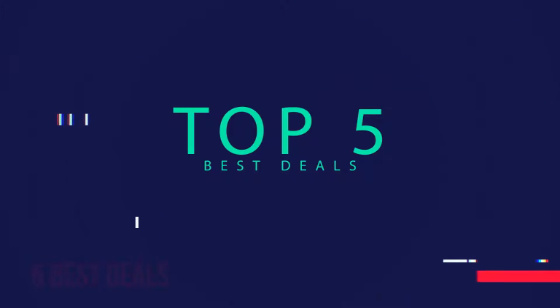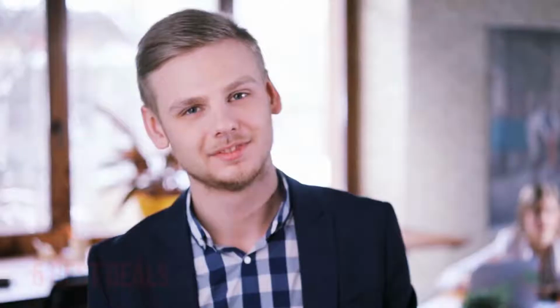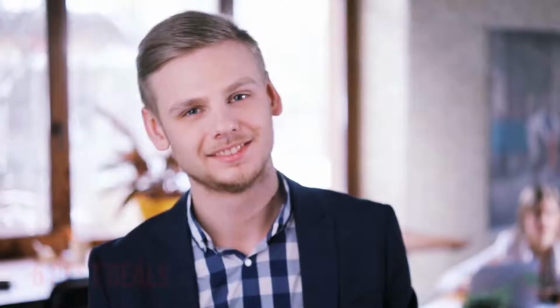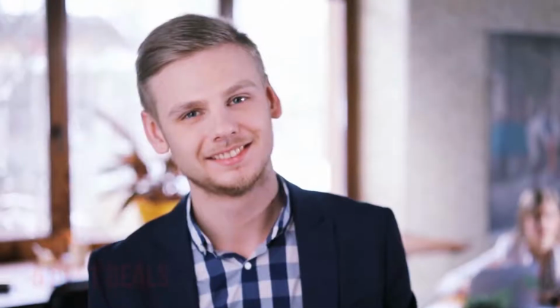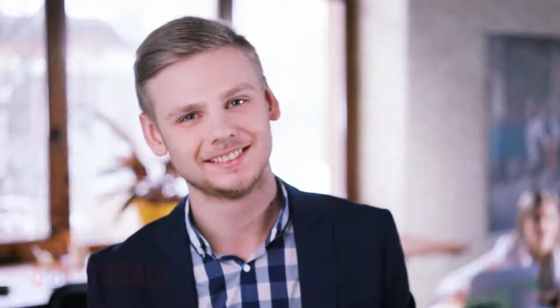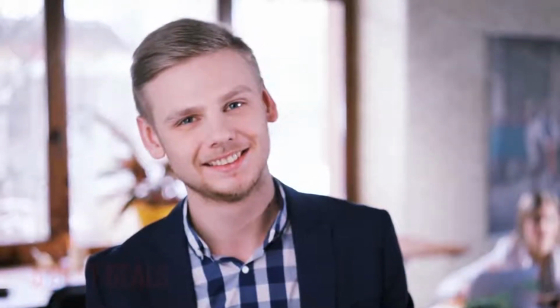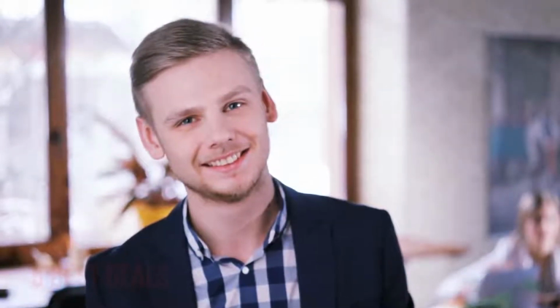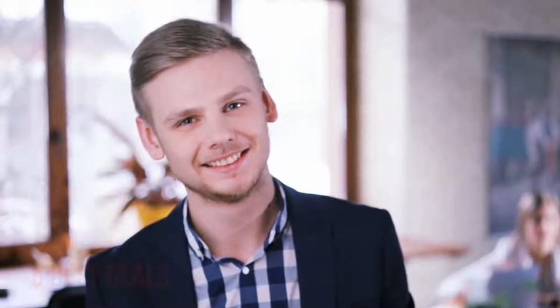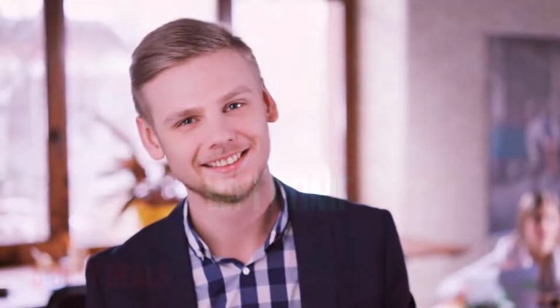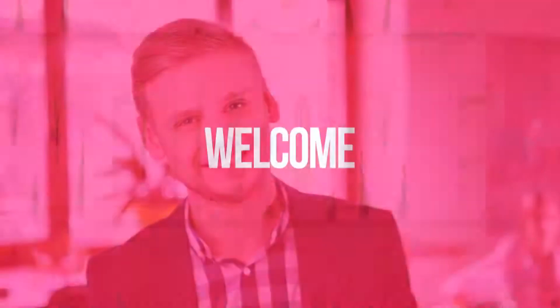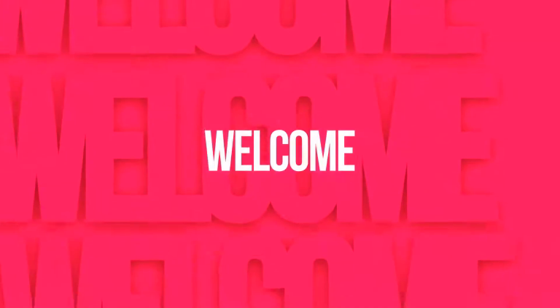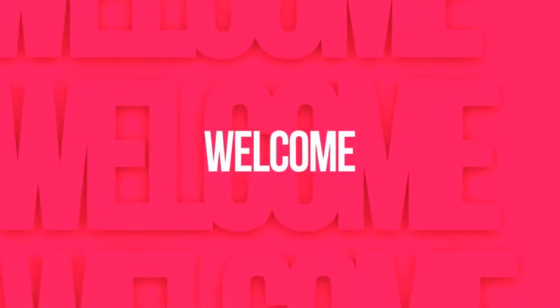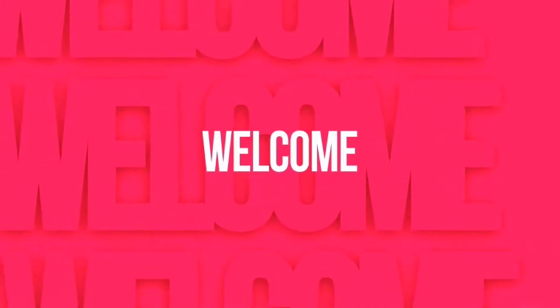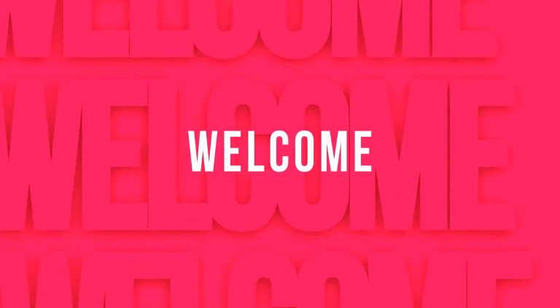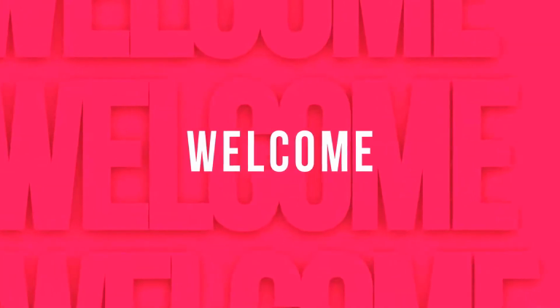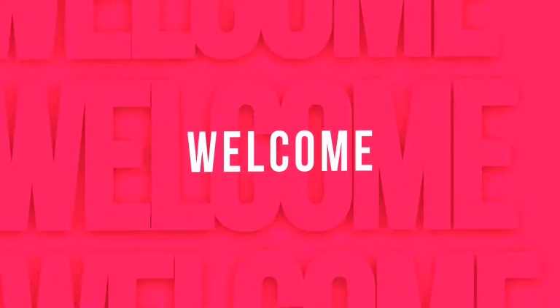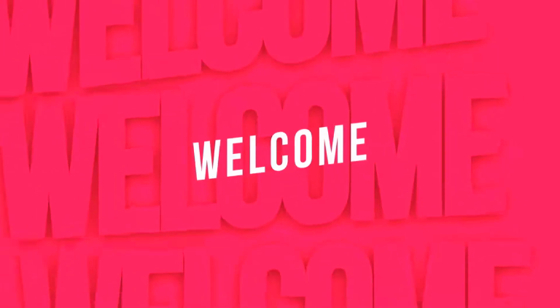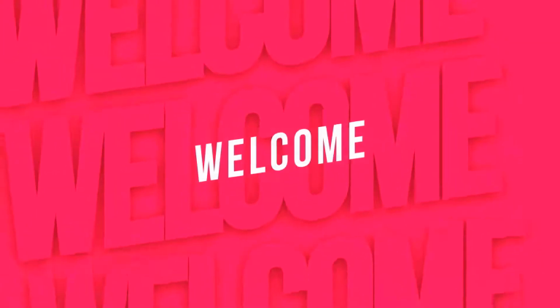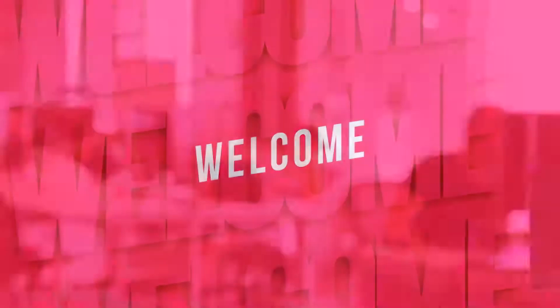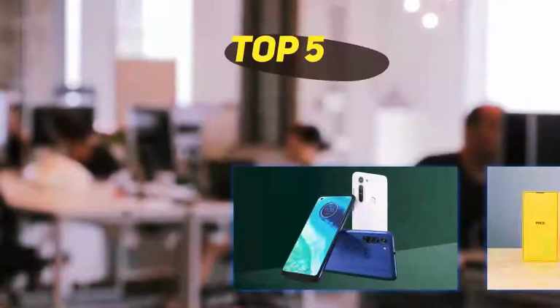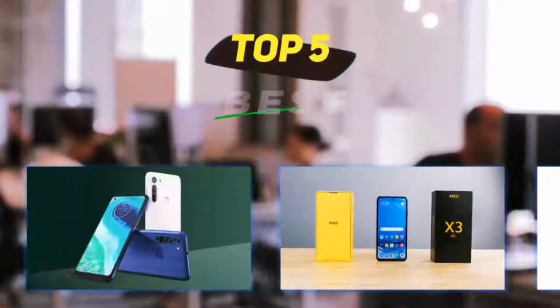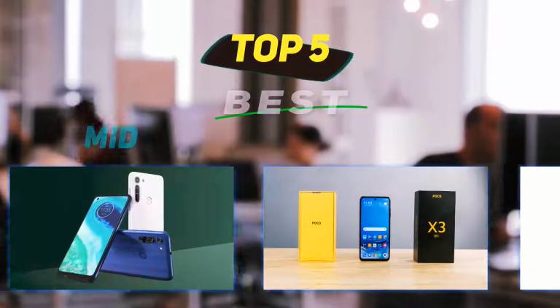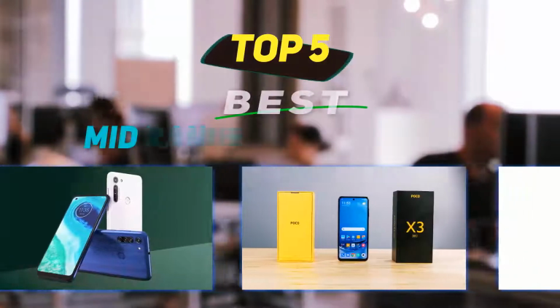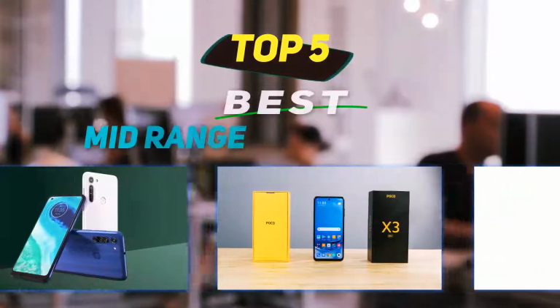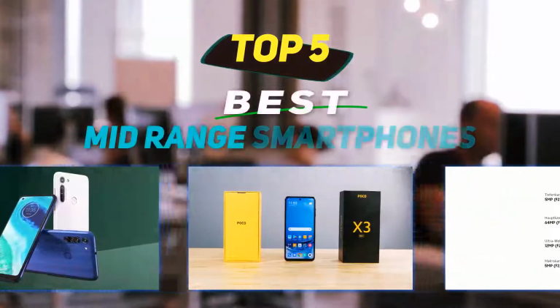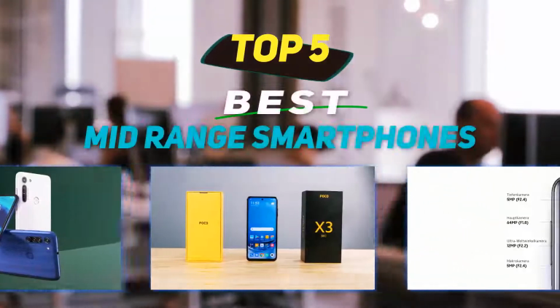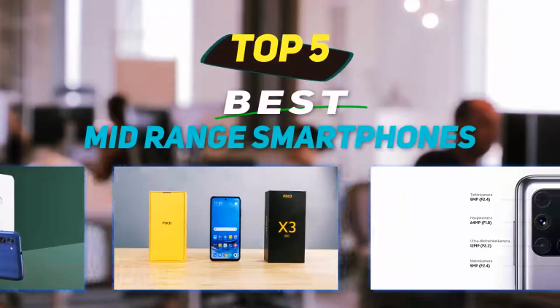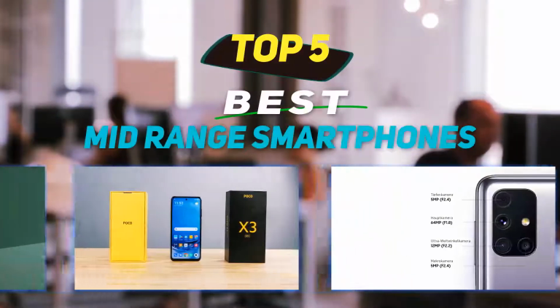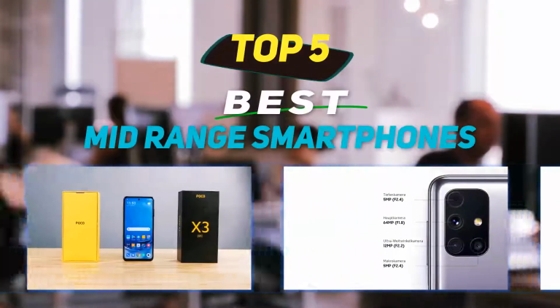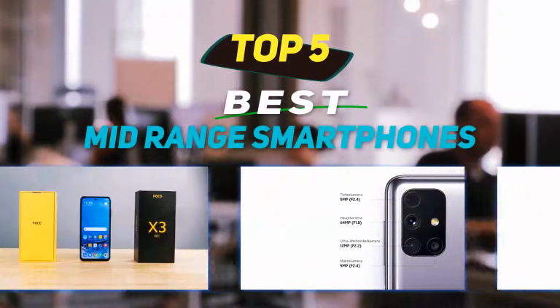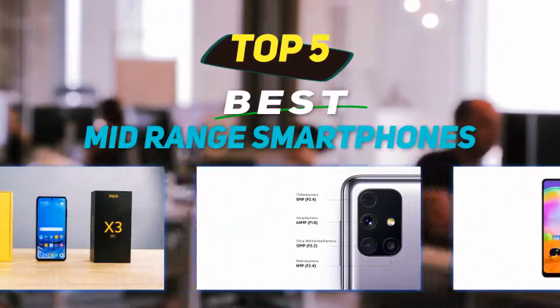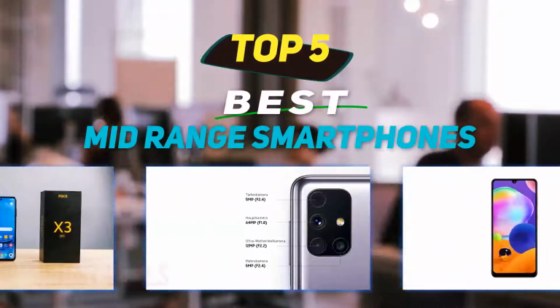Hey guys, welcome back to my channel. In this video I'm gonna talk about the top 5 best mid-range smartphones.